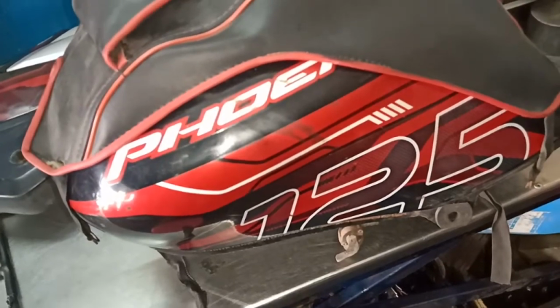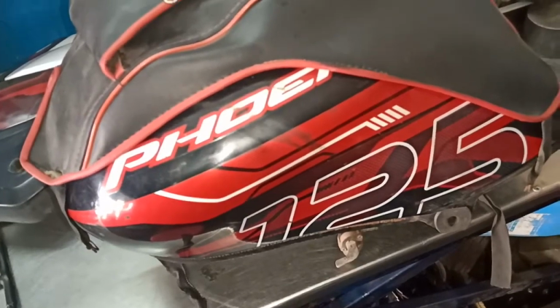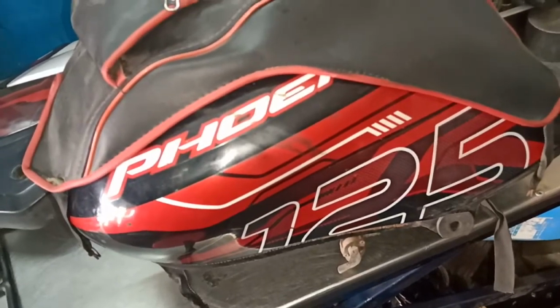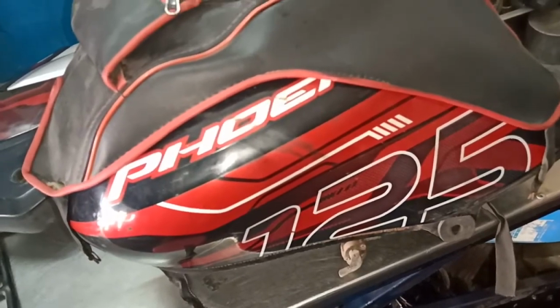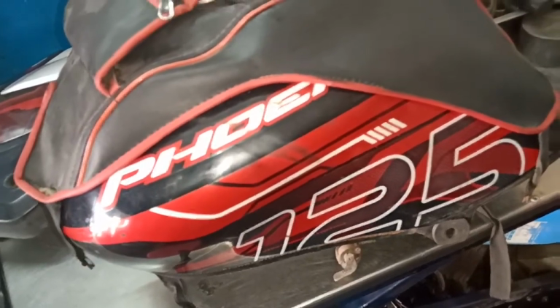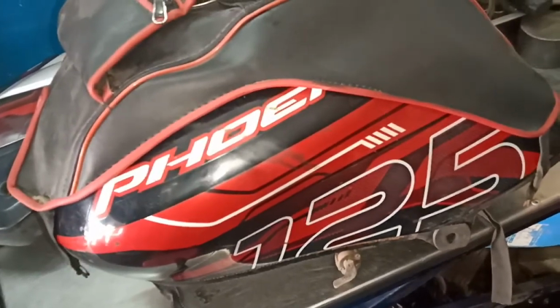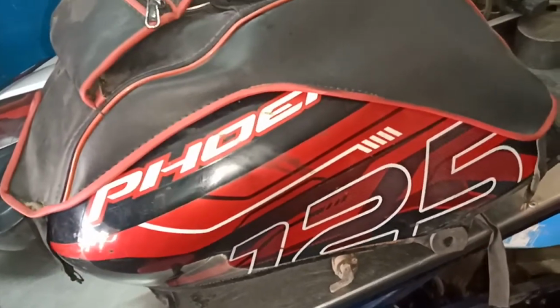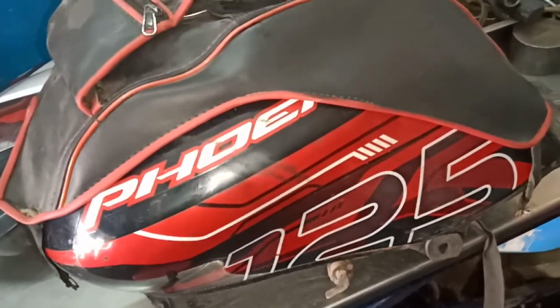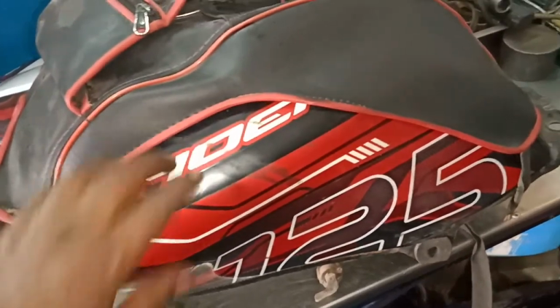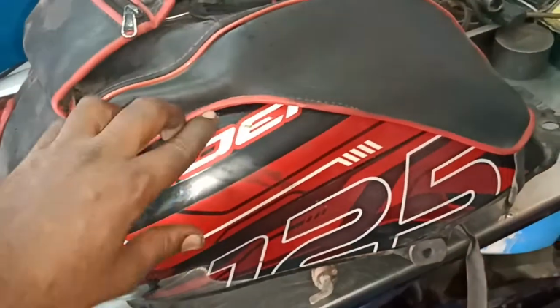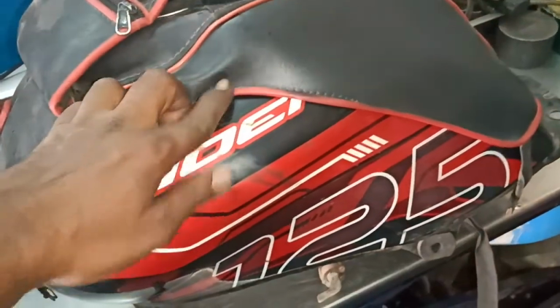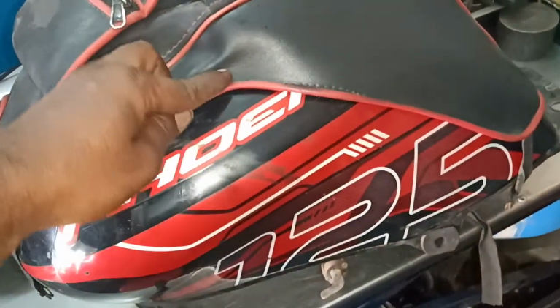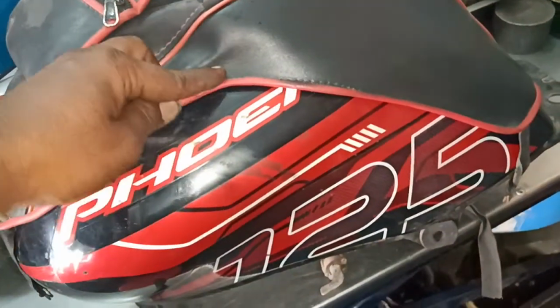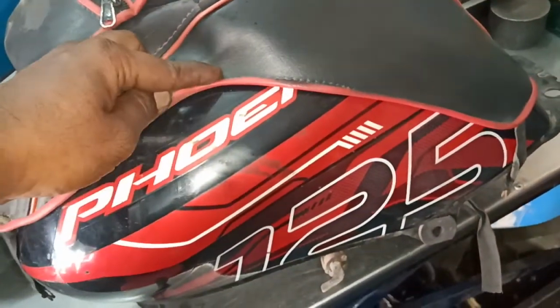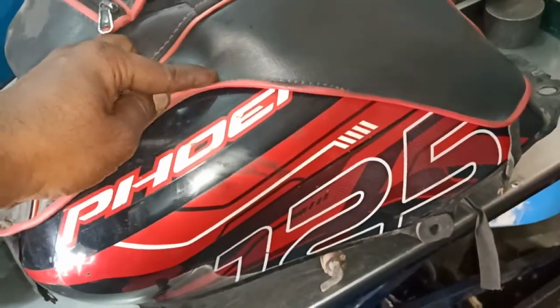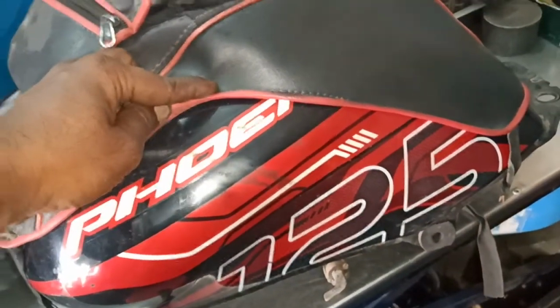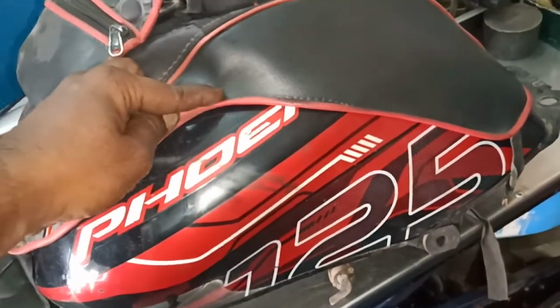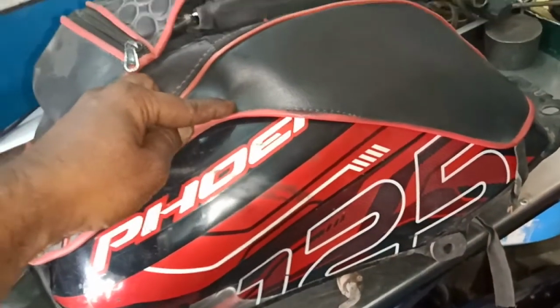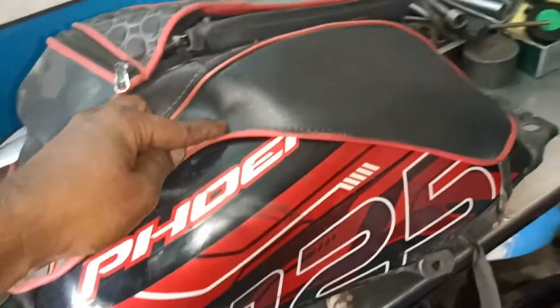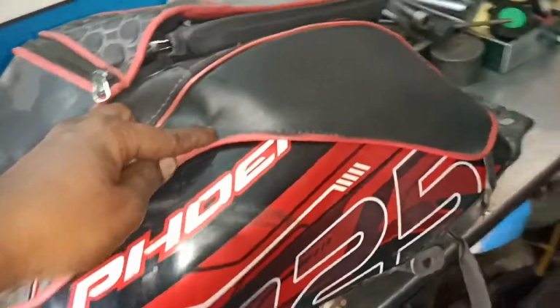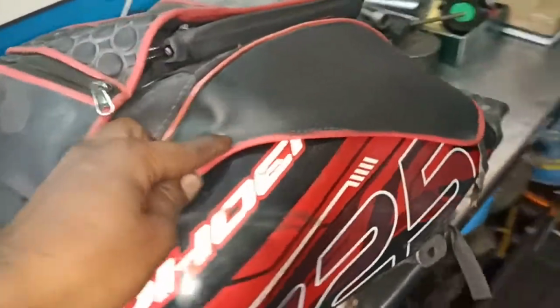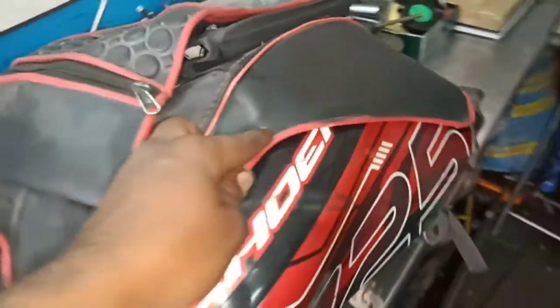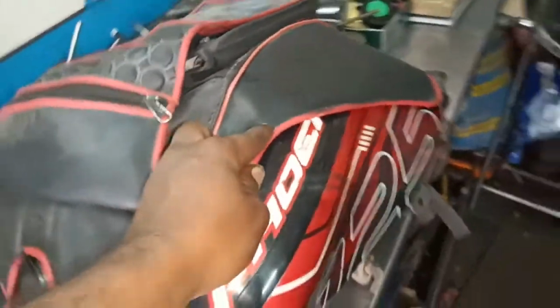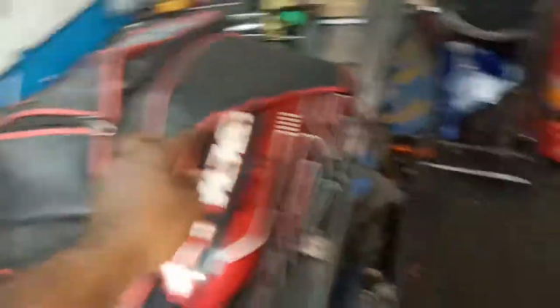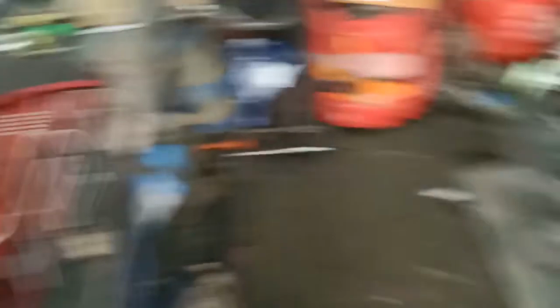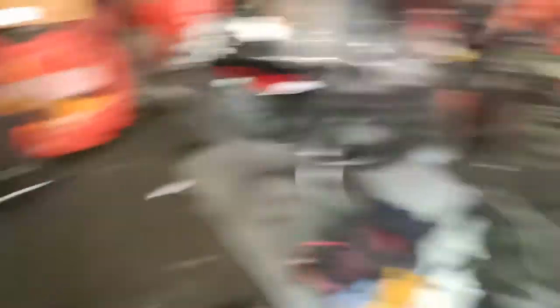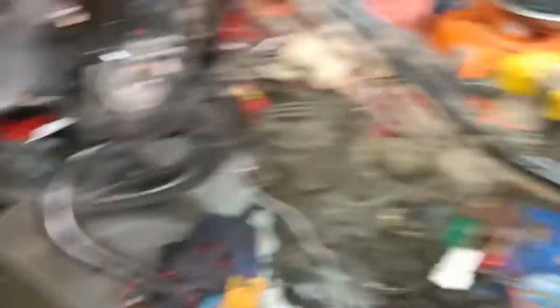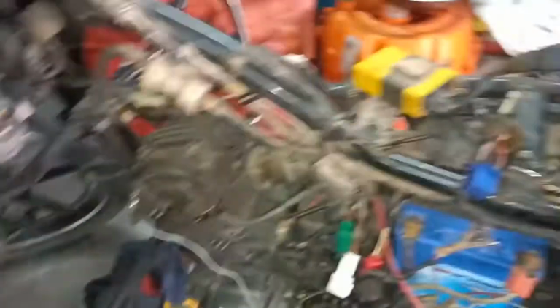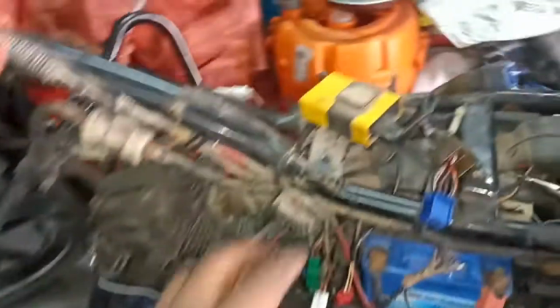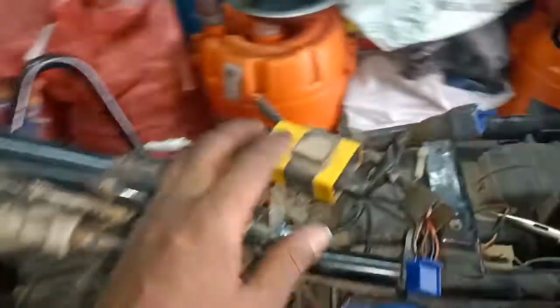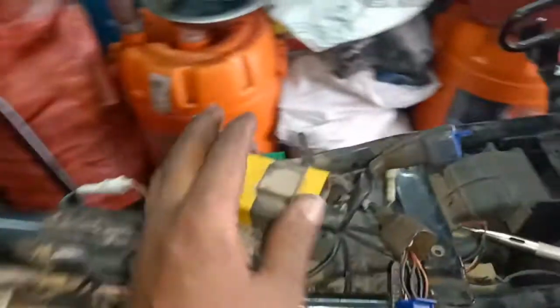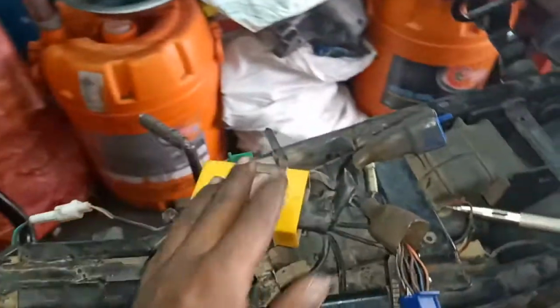Let's talk about this. This is a TVS Ponix 125. This is a DC unit.